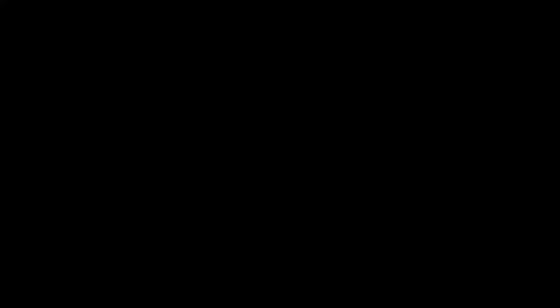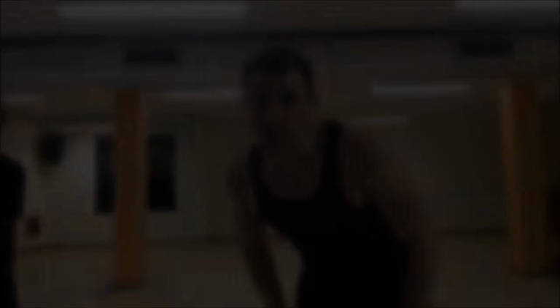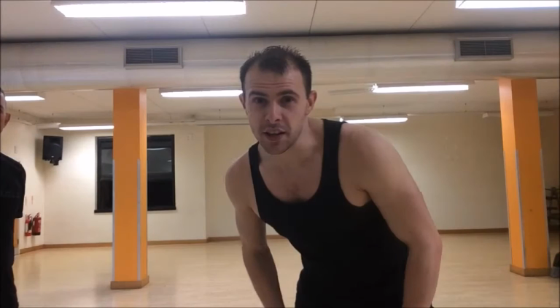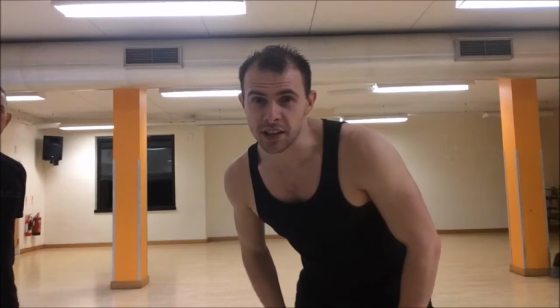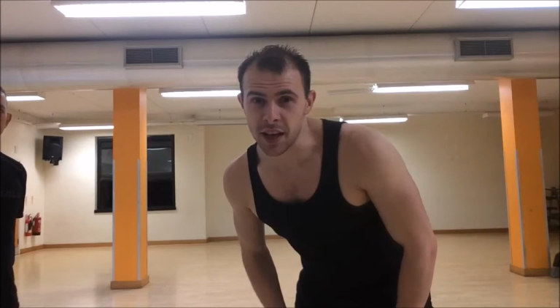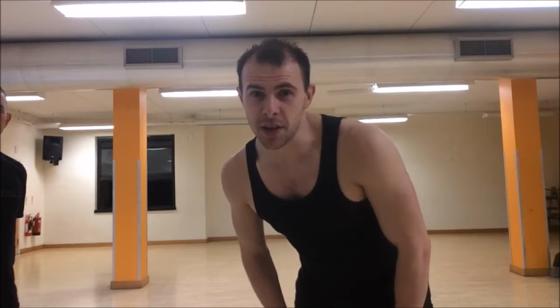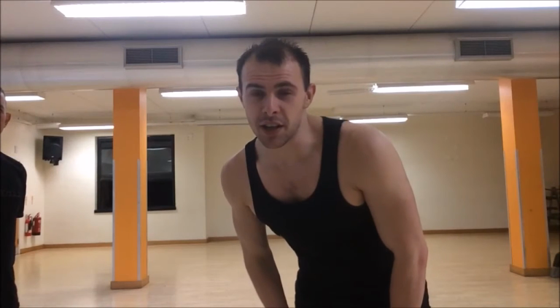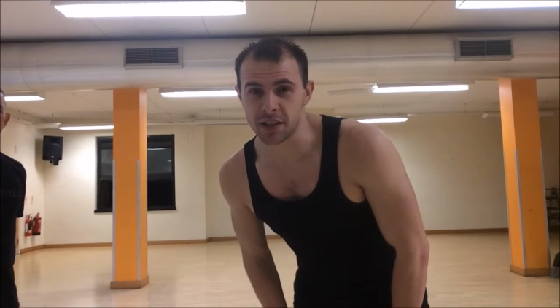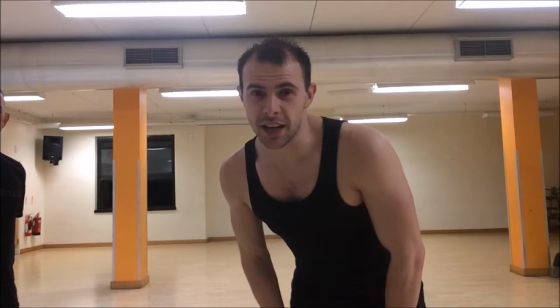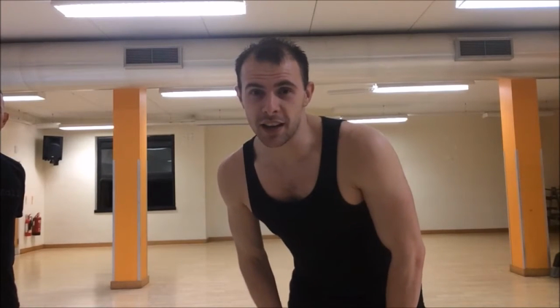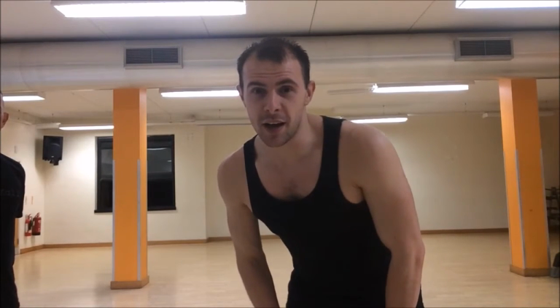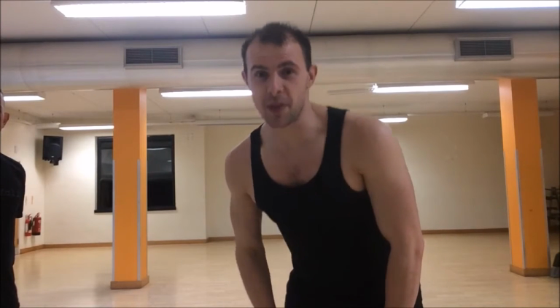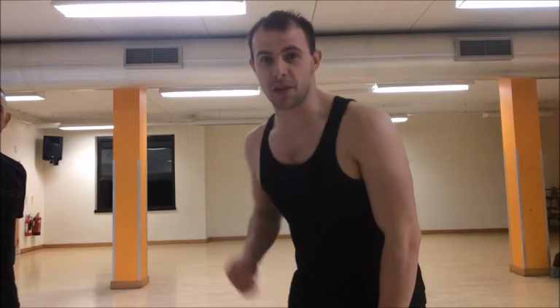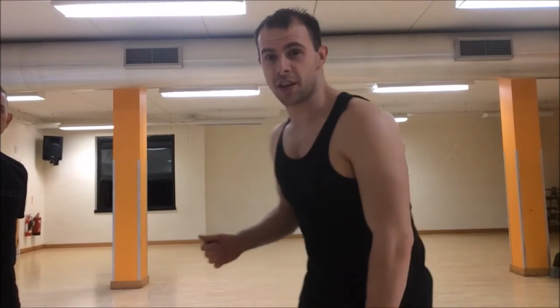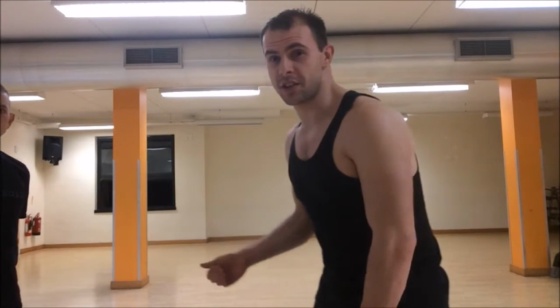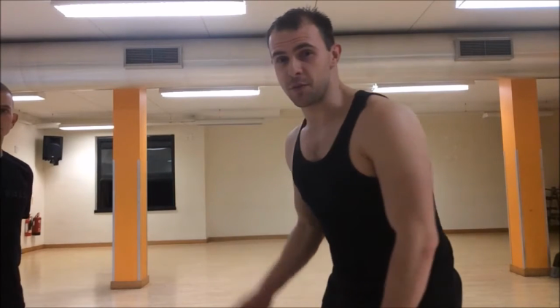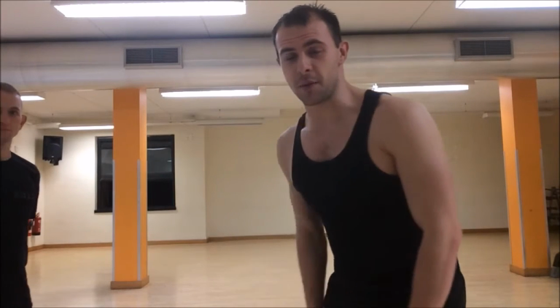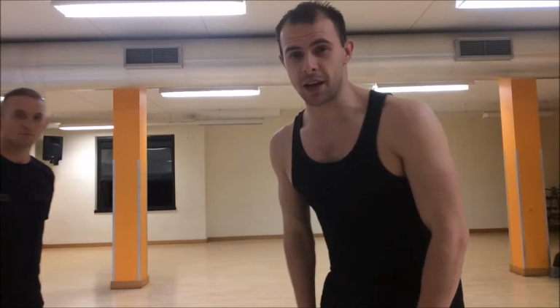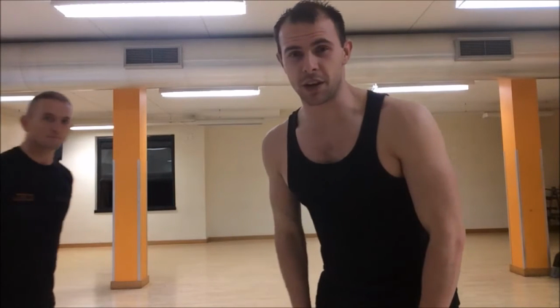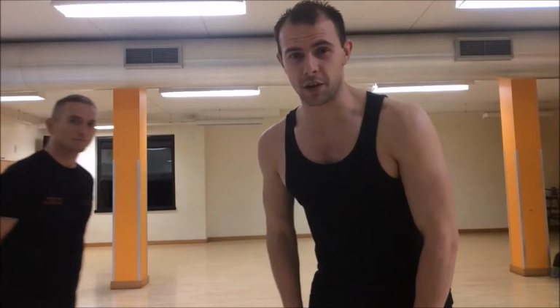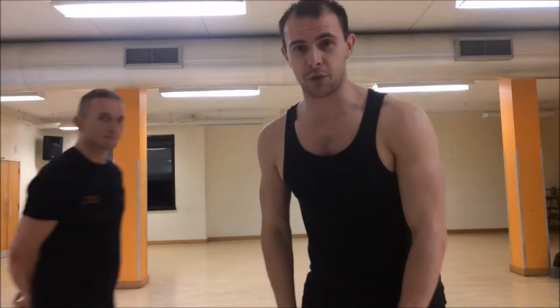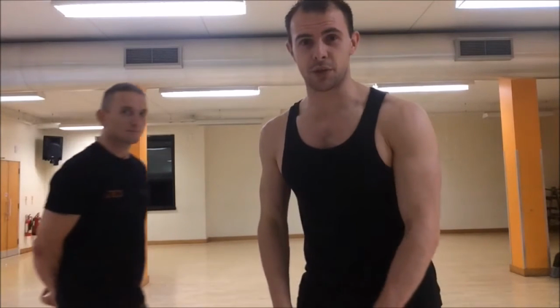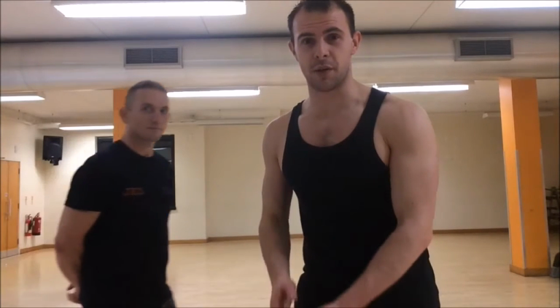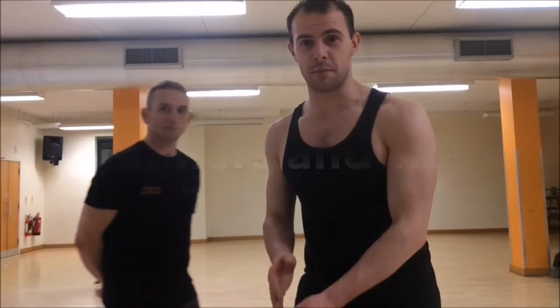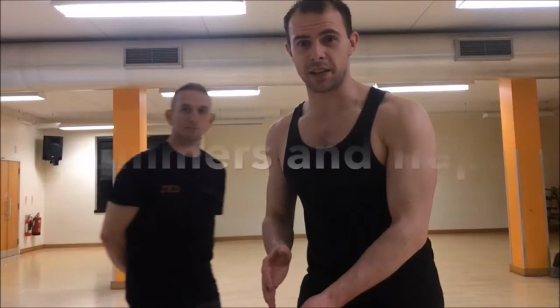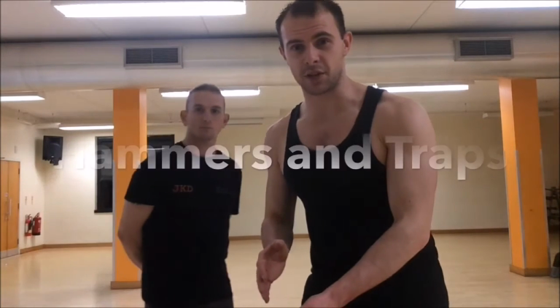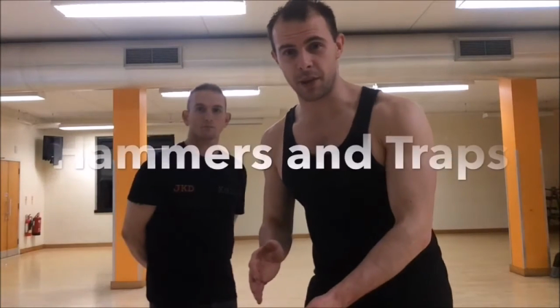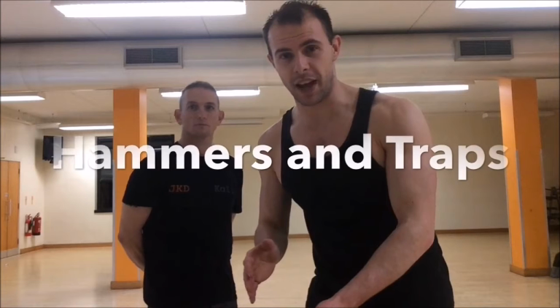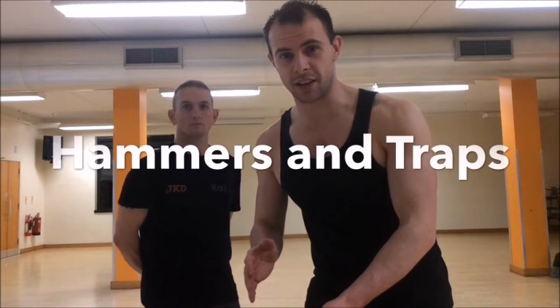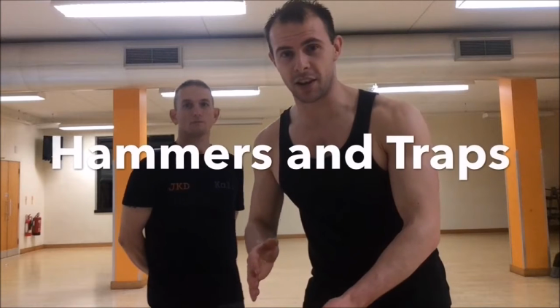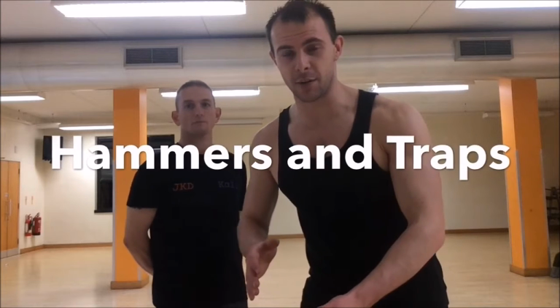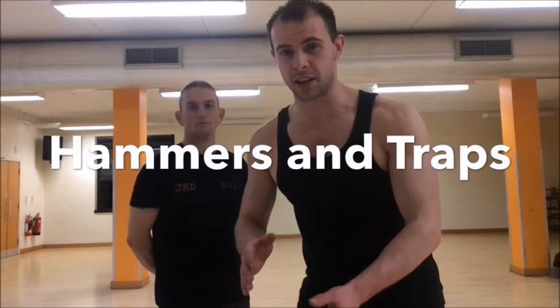Hi everyone, it's That Martial Arts Guy here. I'm here with C3 Mark Black. We're going to go through some basic trapping and Kali work.